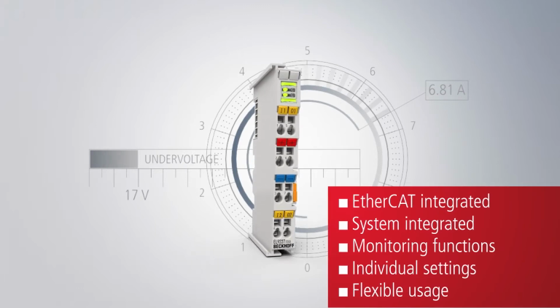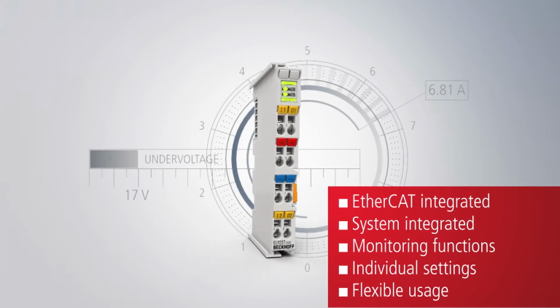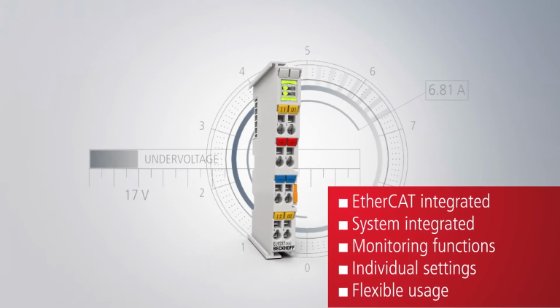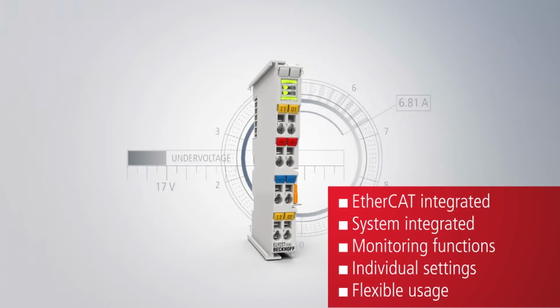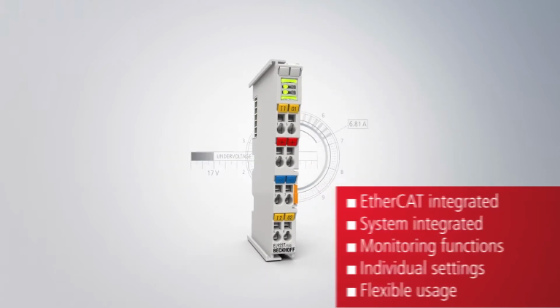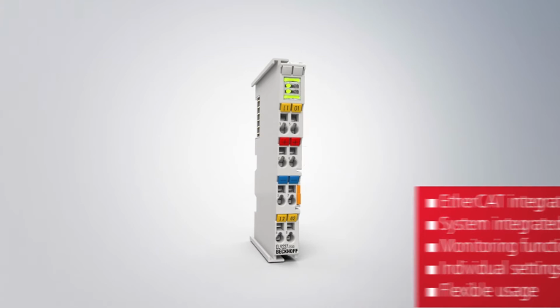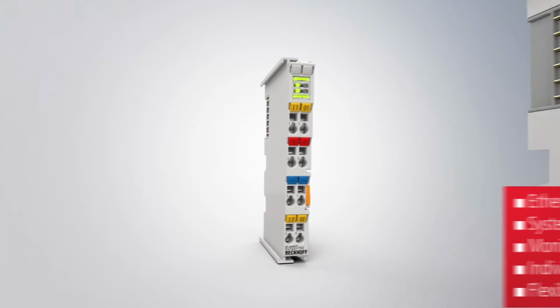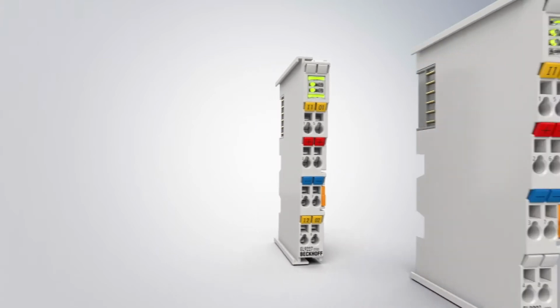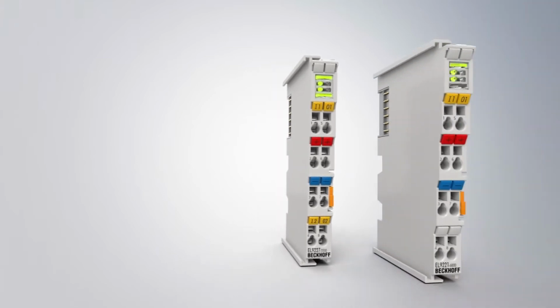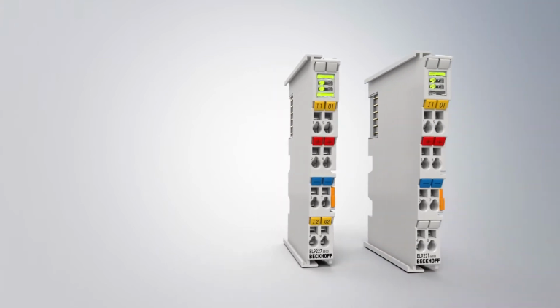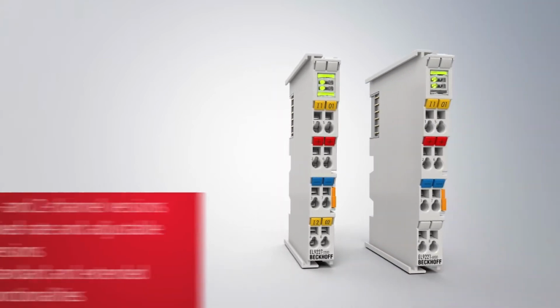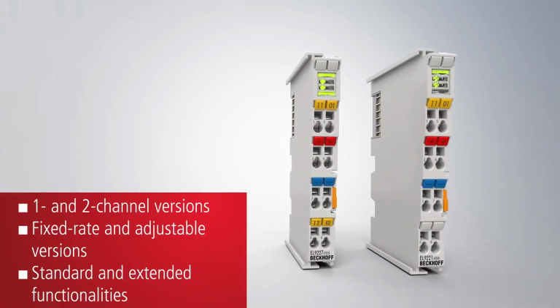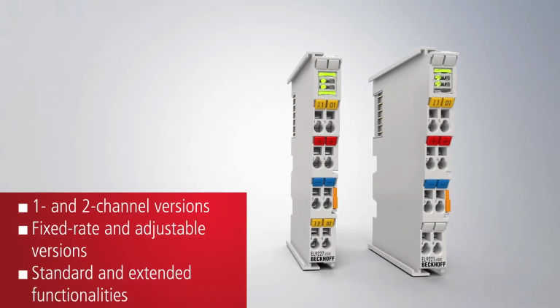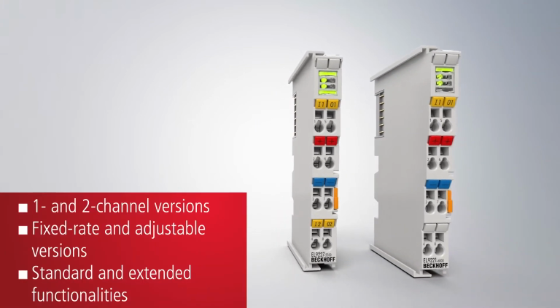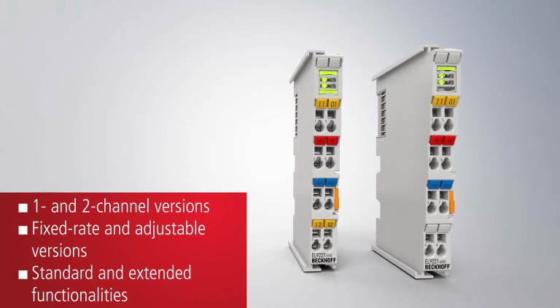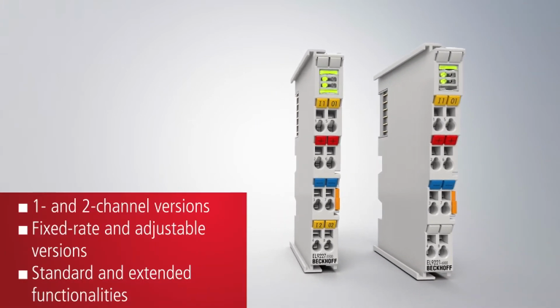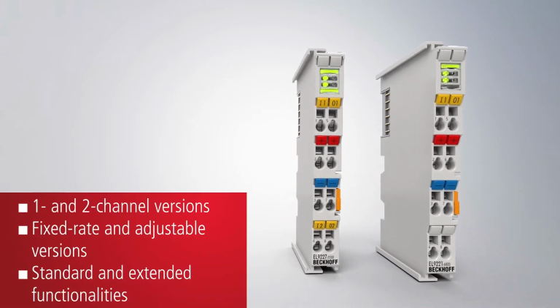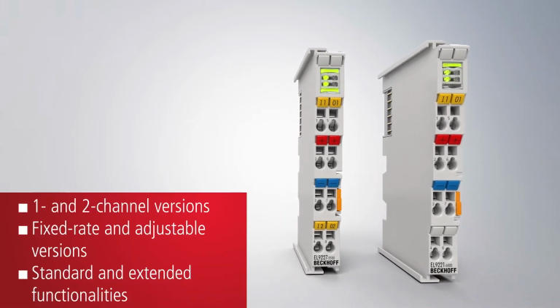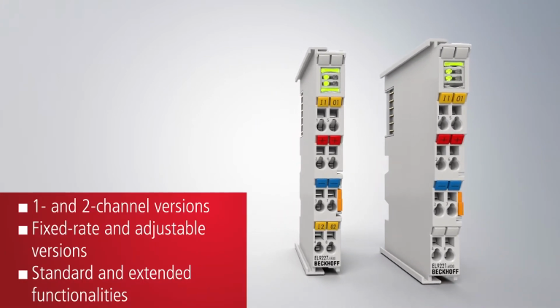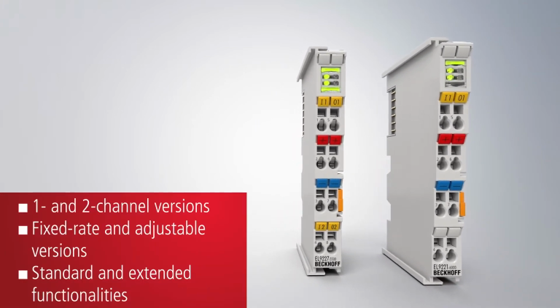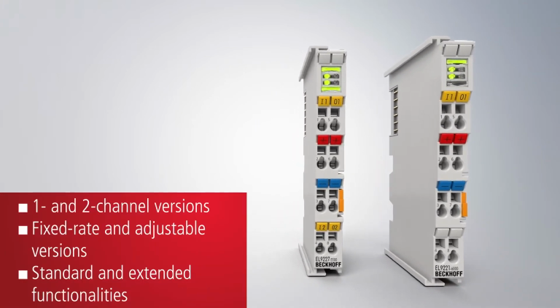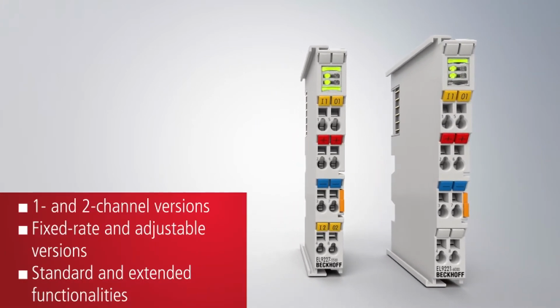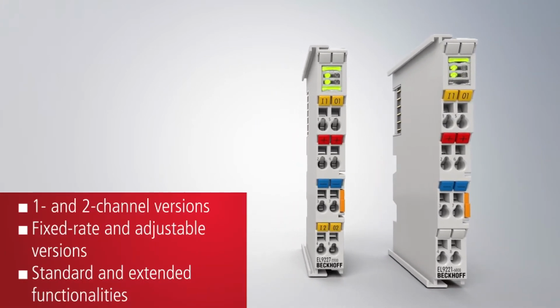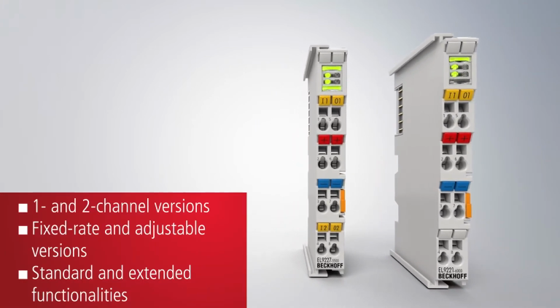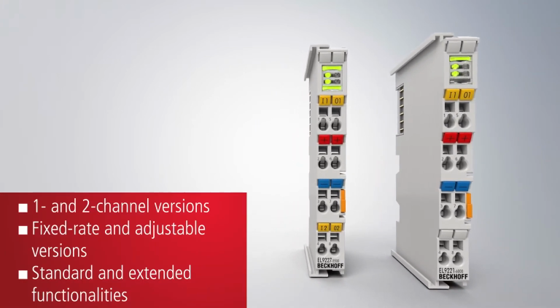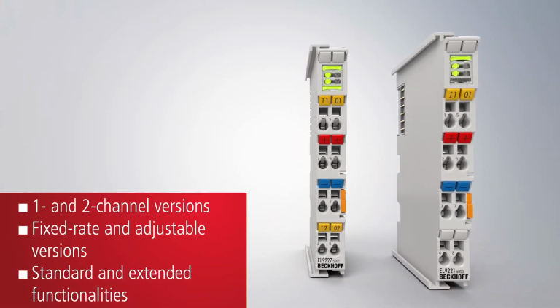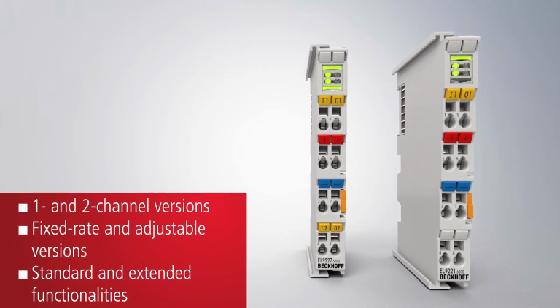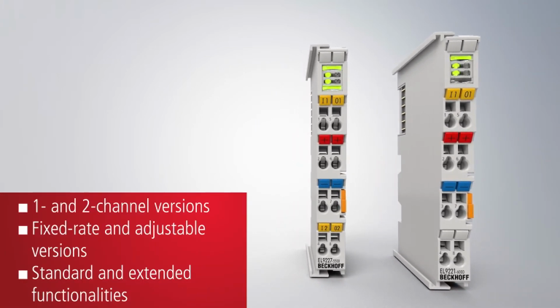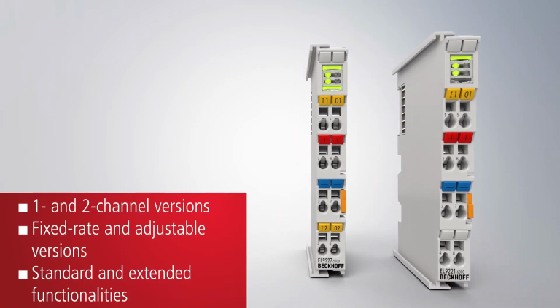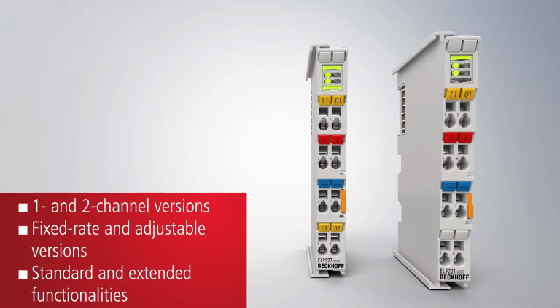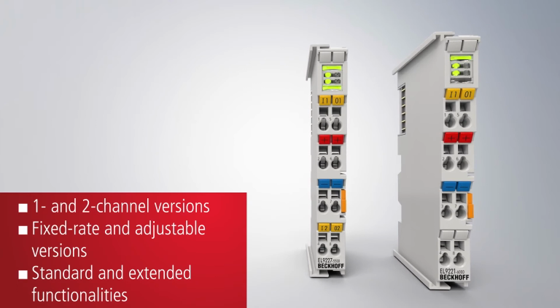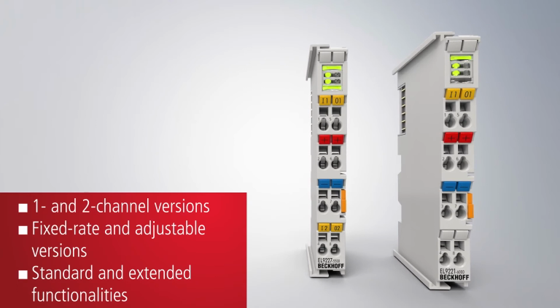Besides variants with fixed-rate settings, there are variants with adjustable settings available with a range from 1A to a maximum of 4A or 10A.